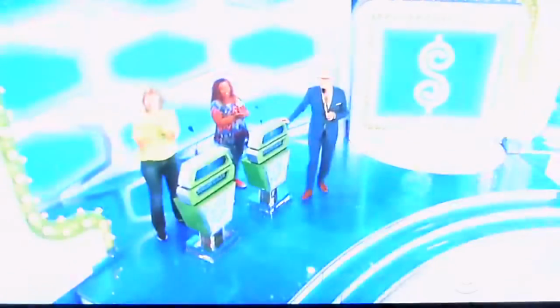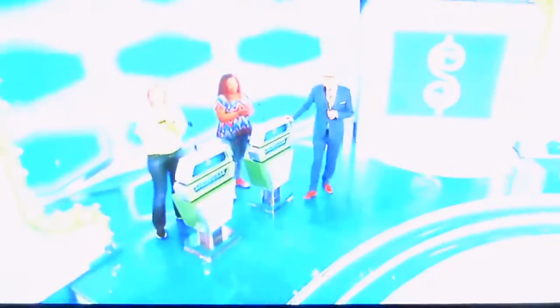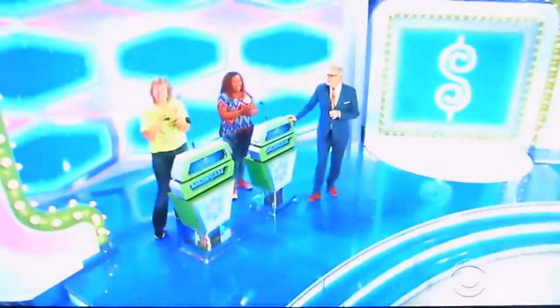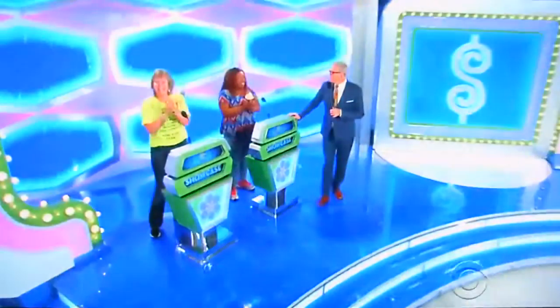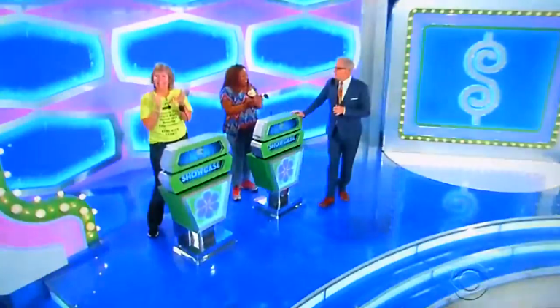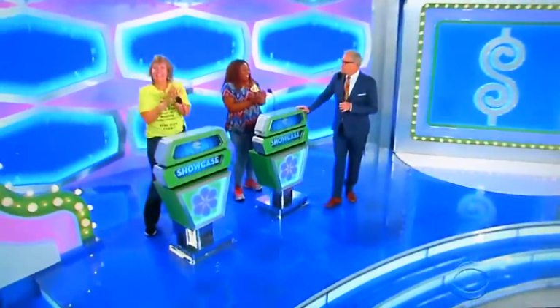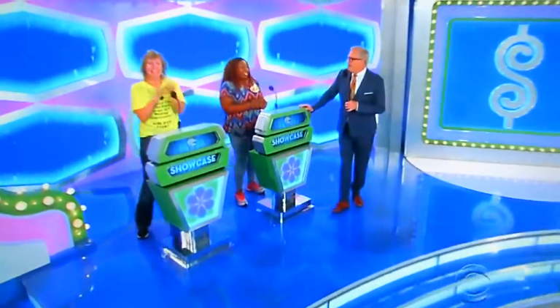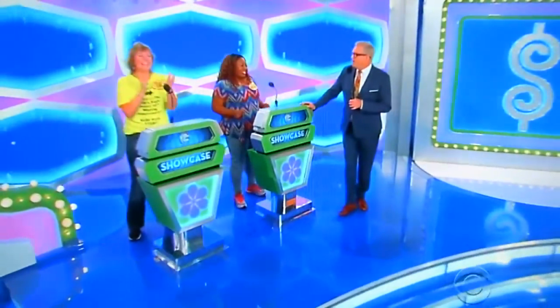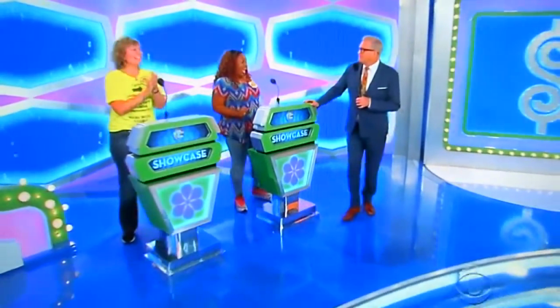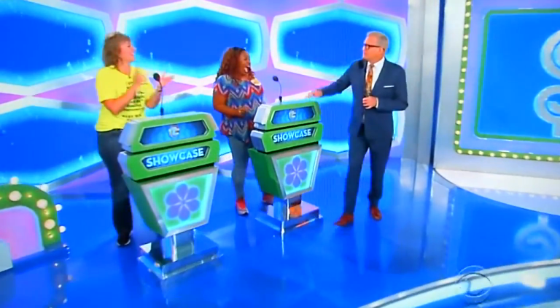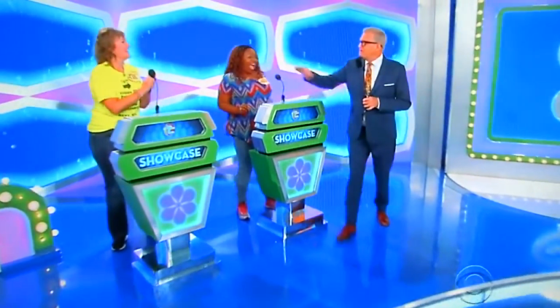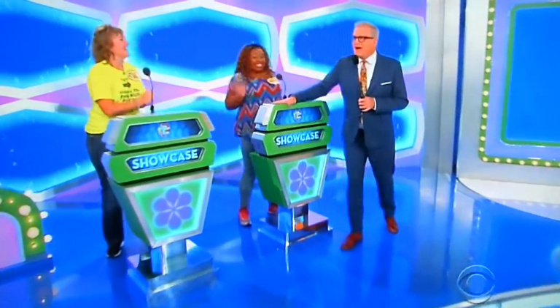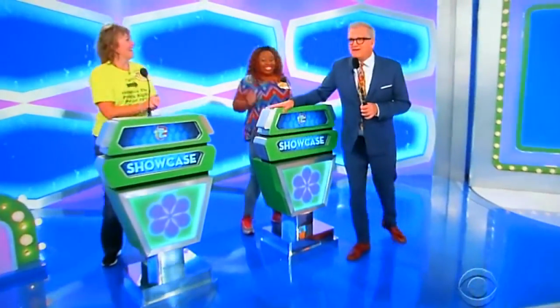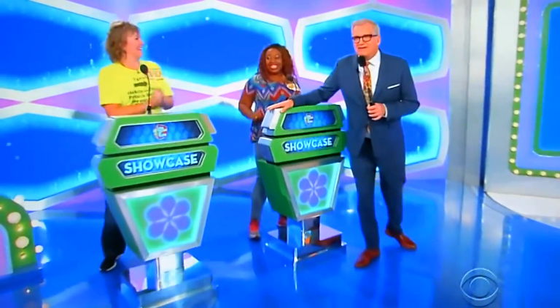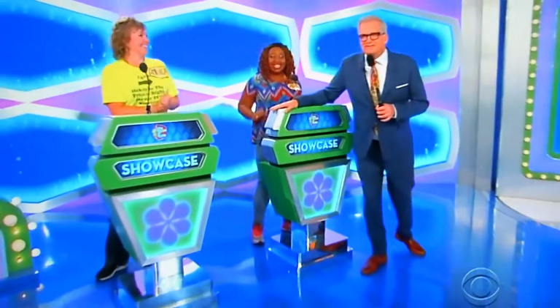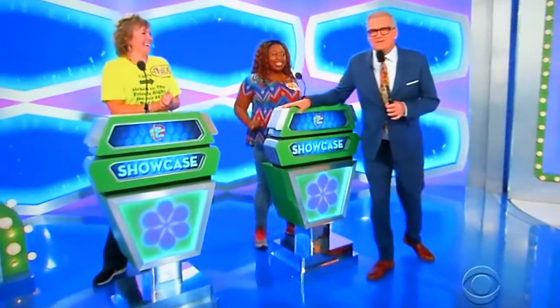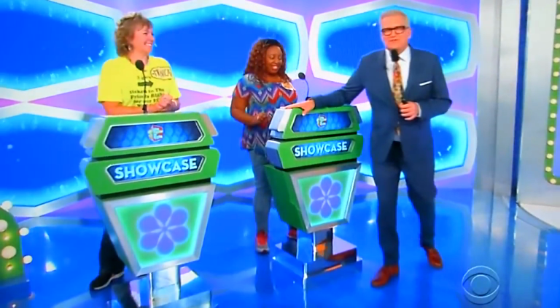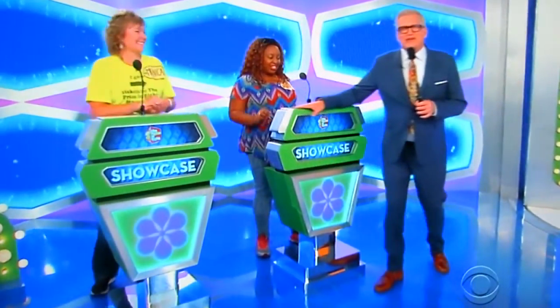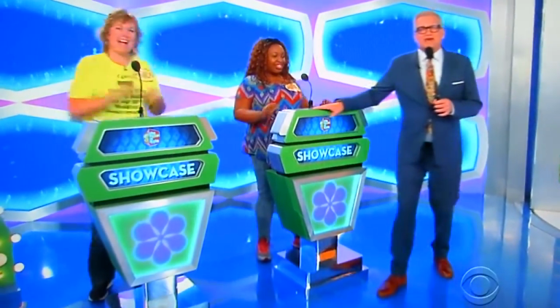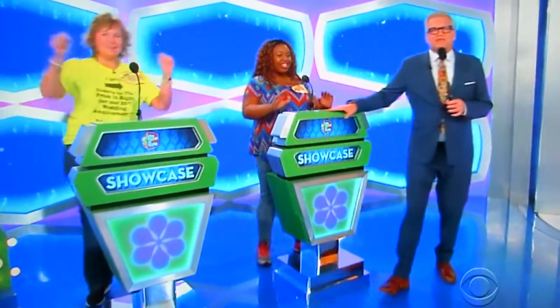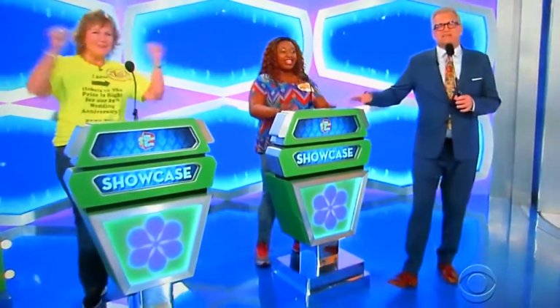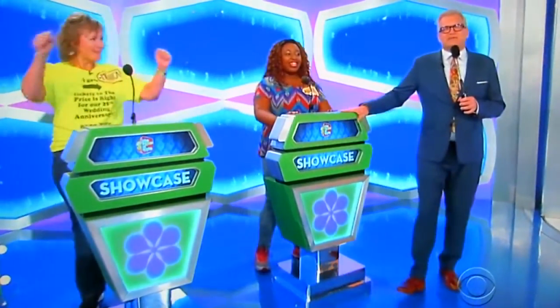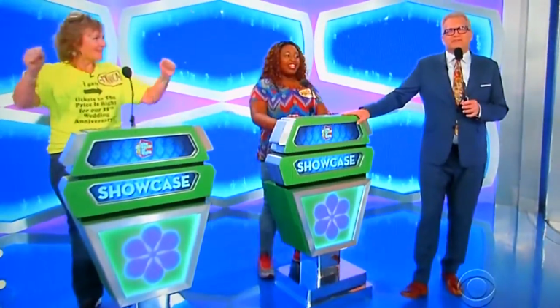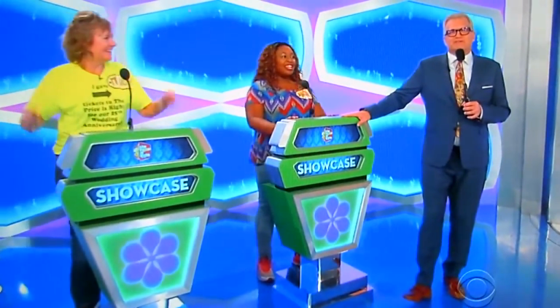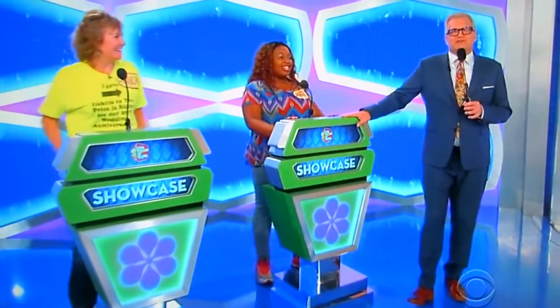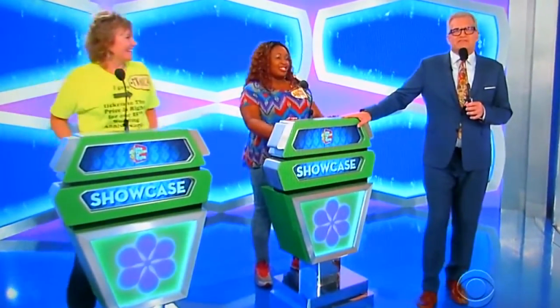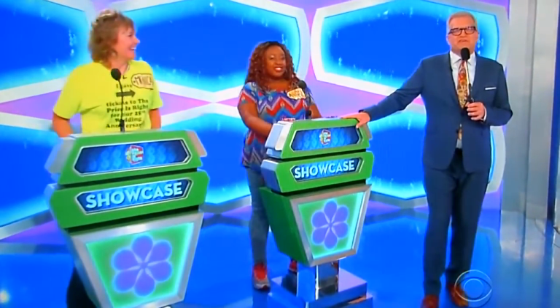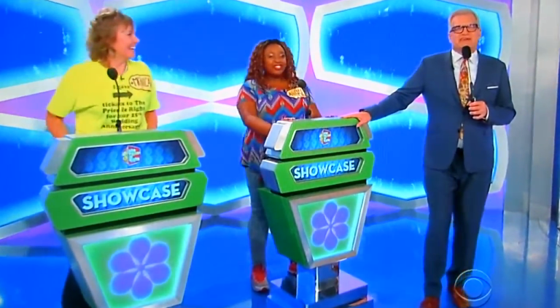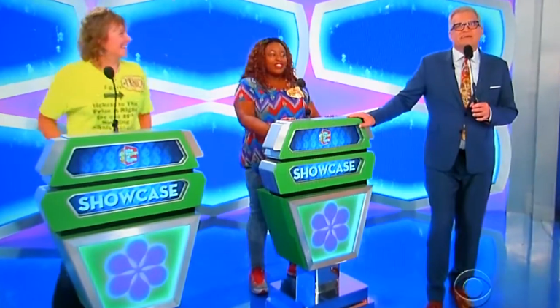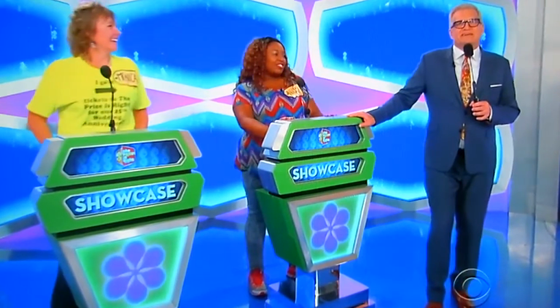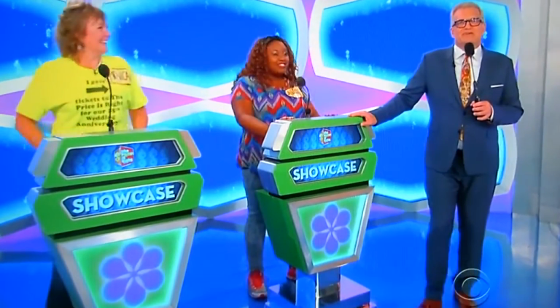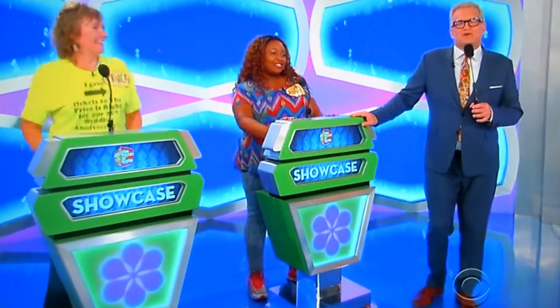Welcome back everybody. Nicole, Monica, welcome to the Showcase Round. I'm very excited, we've got some good showcases for you today. Take it away, George.